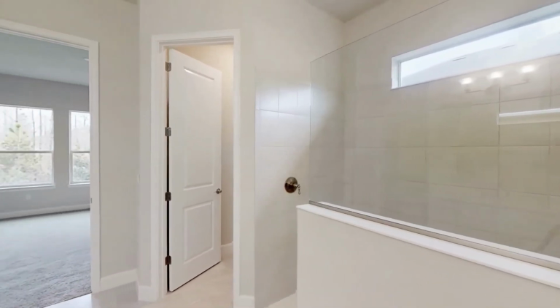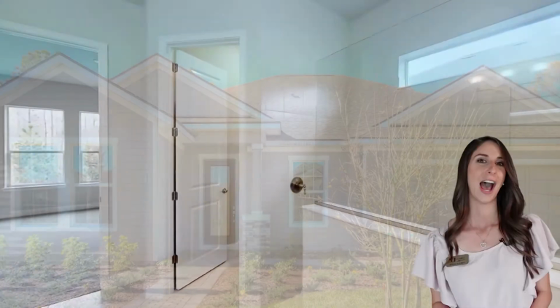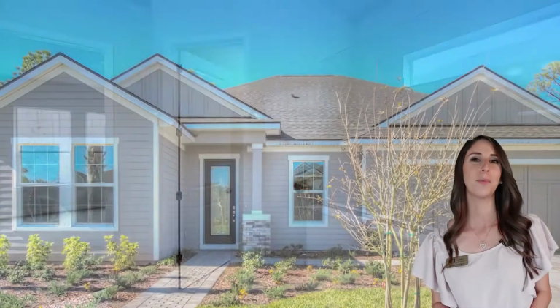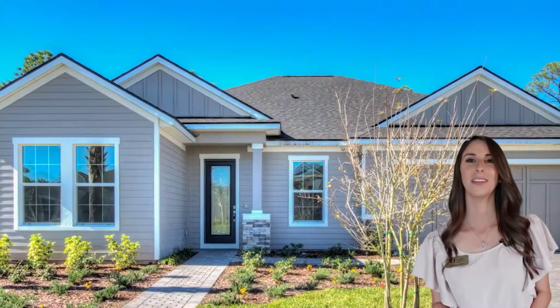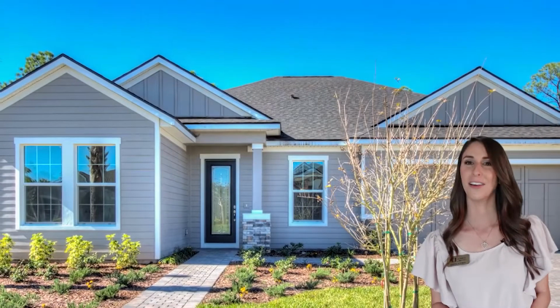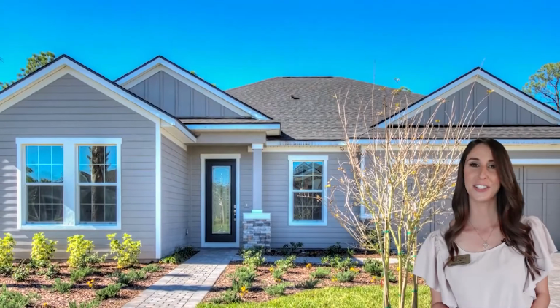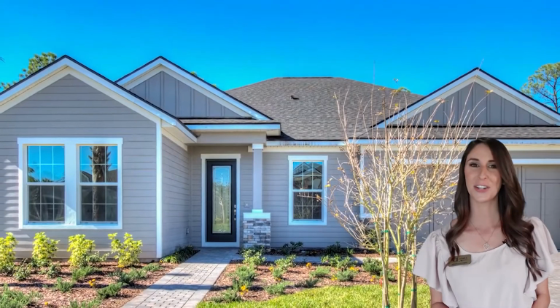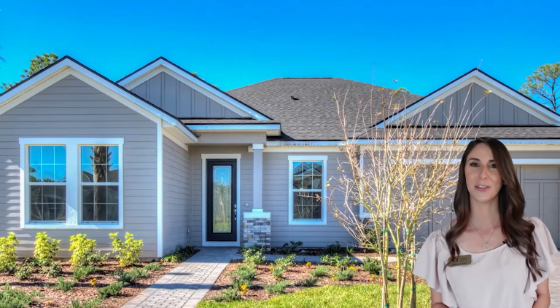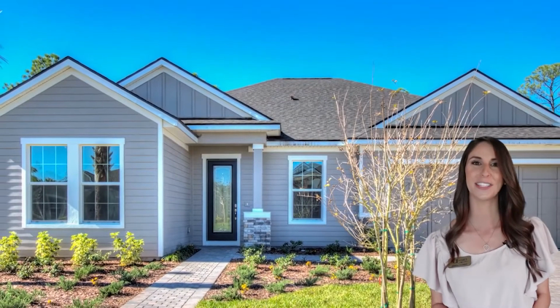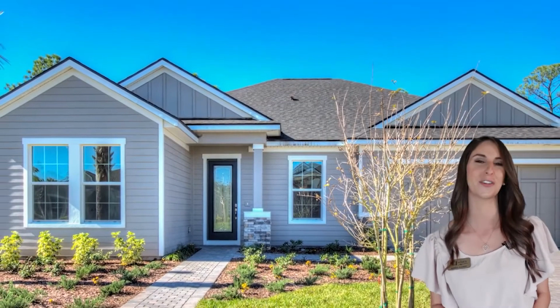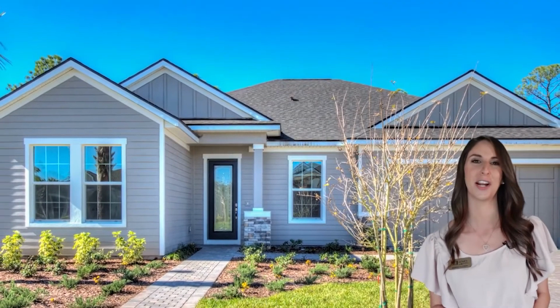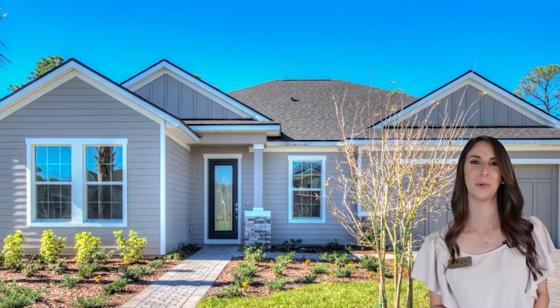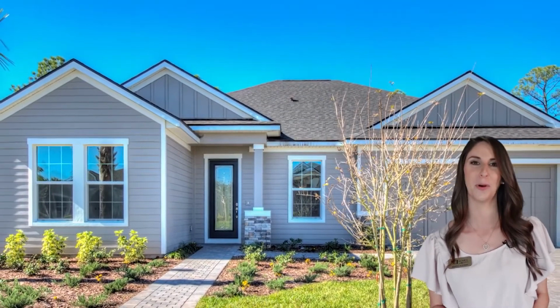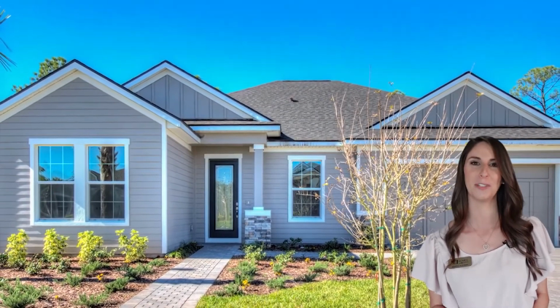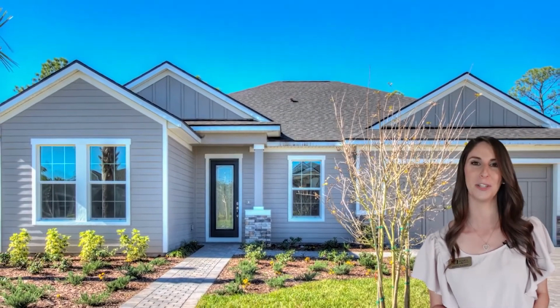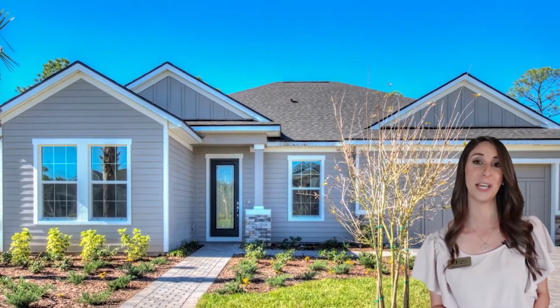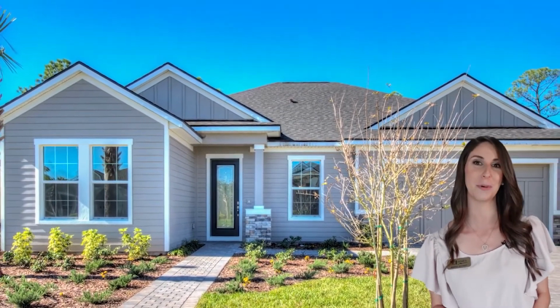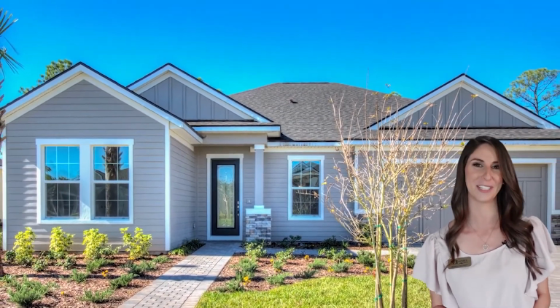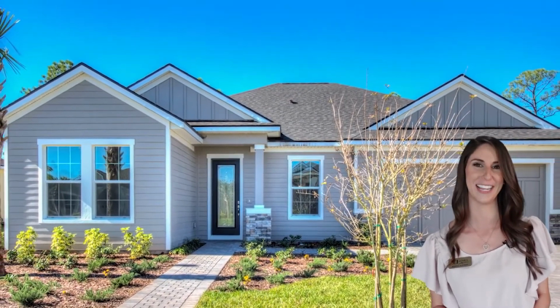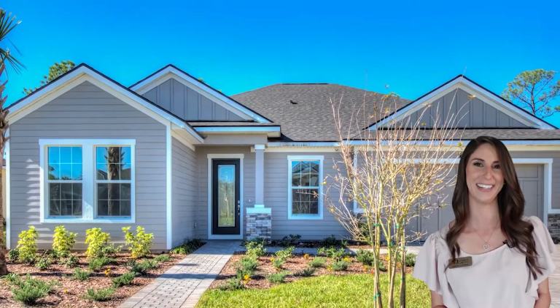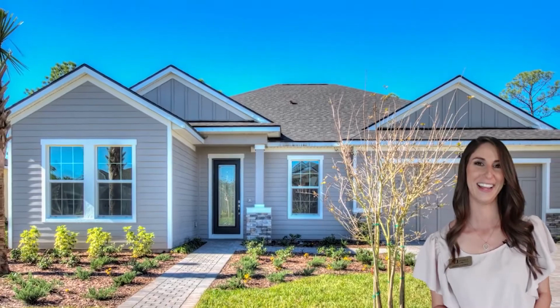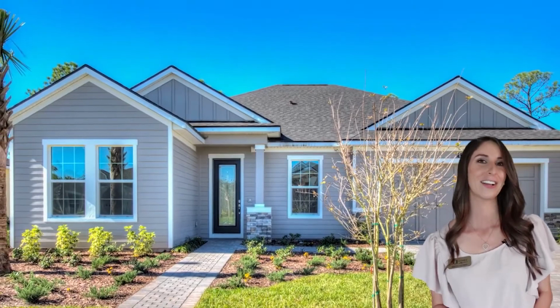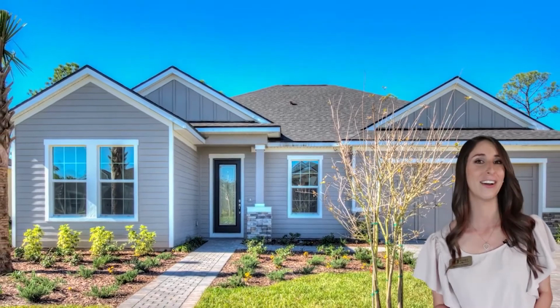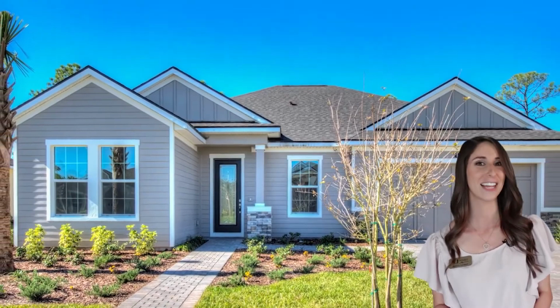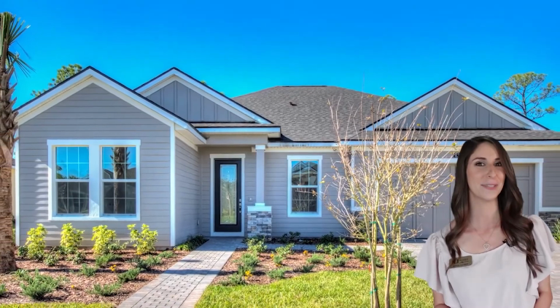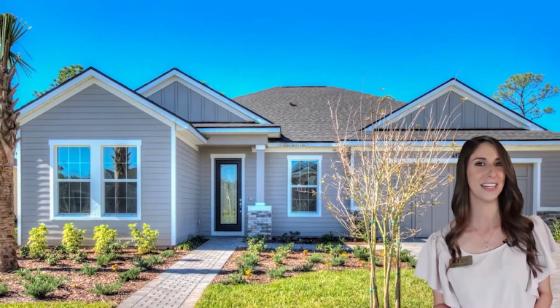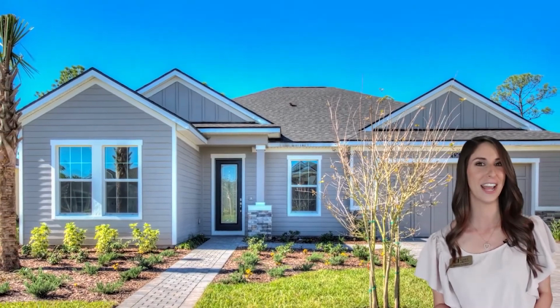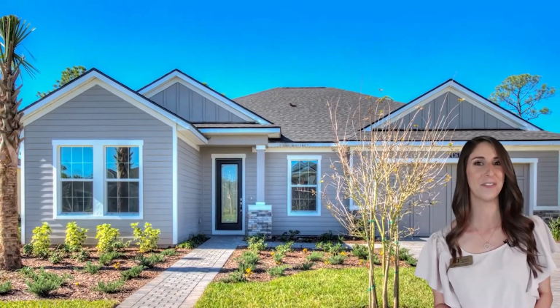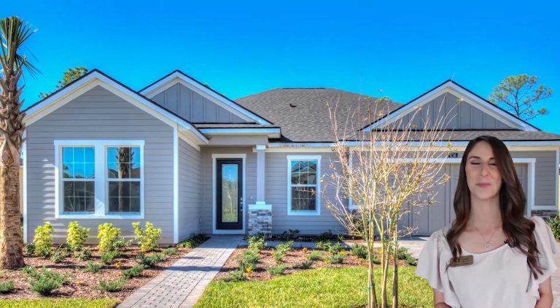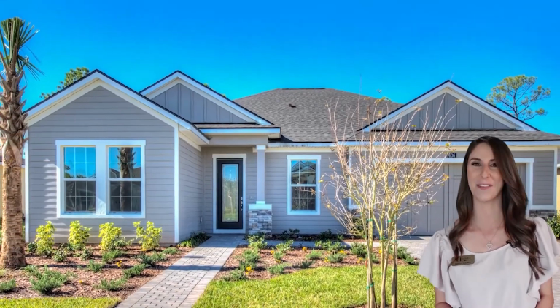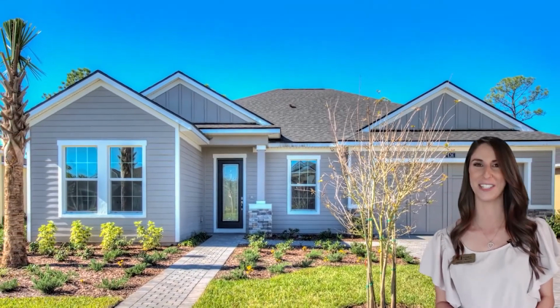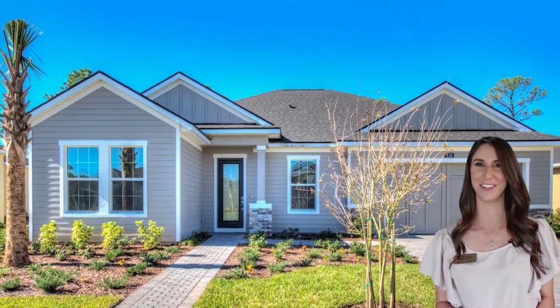I would love to show you this incredible home to you in person. Contact me today for a private showing.